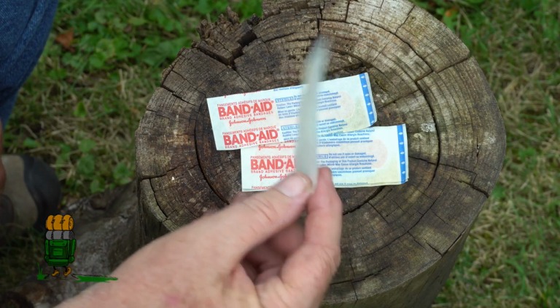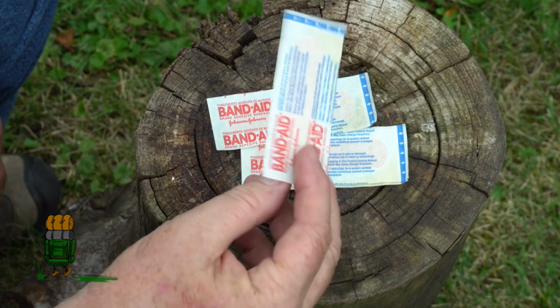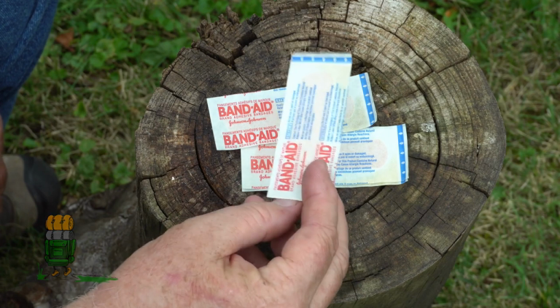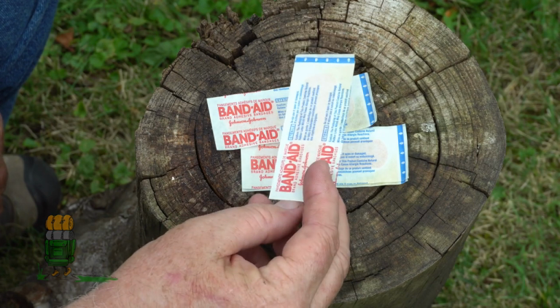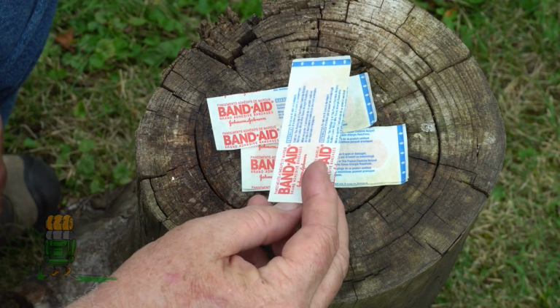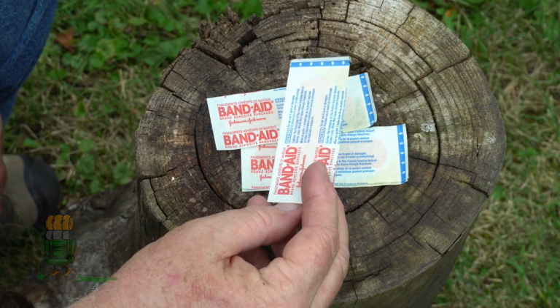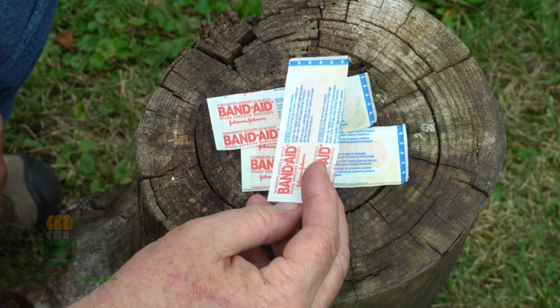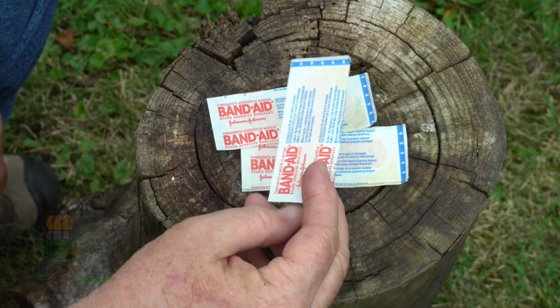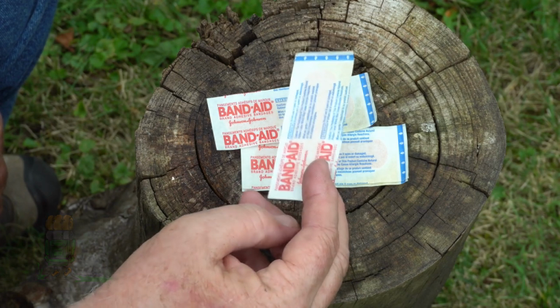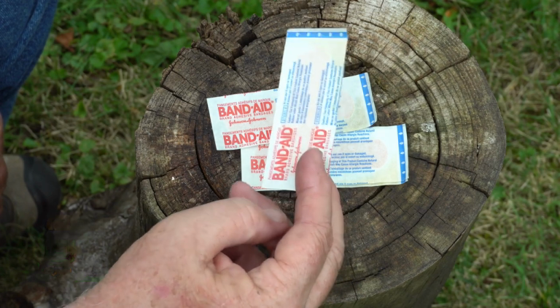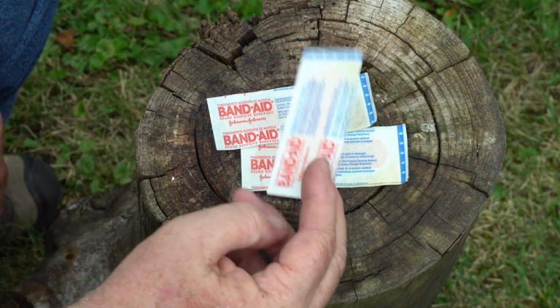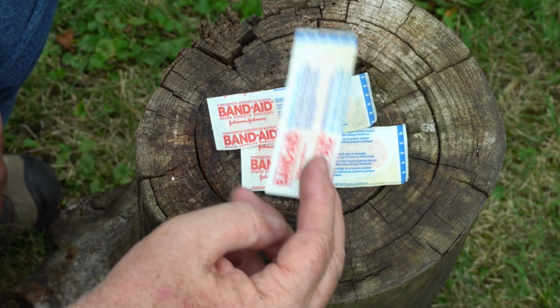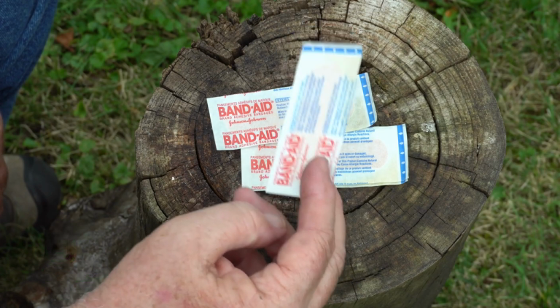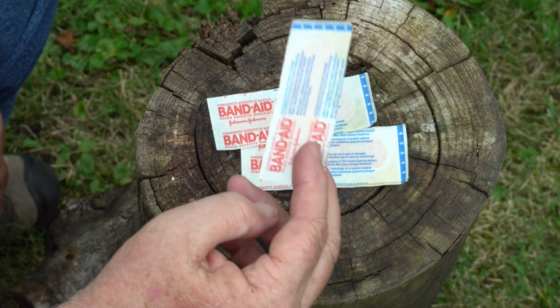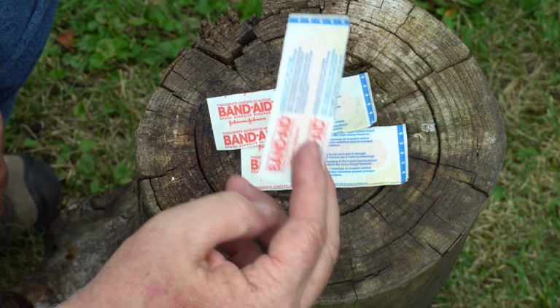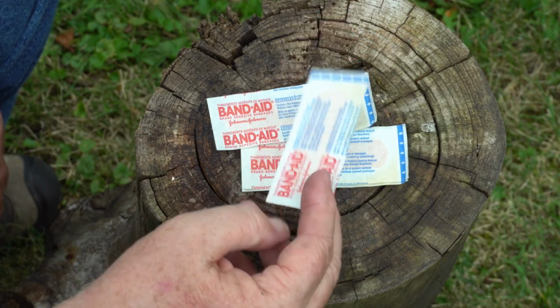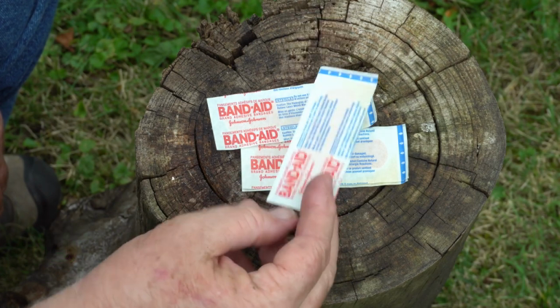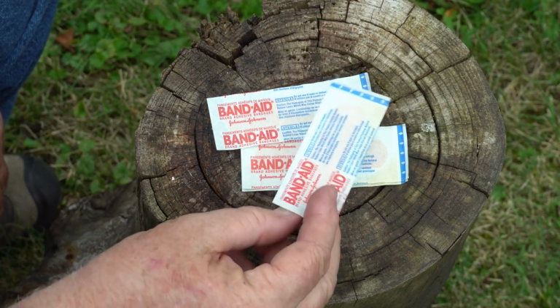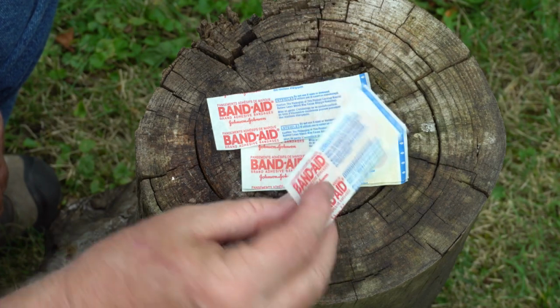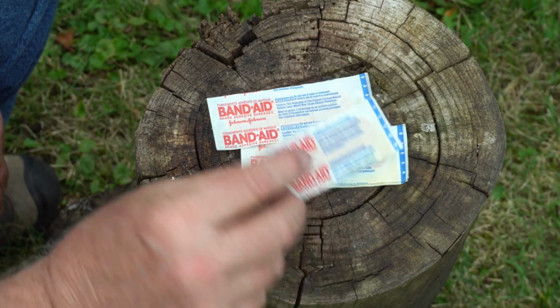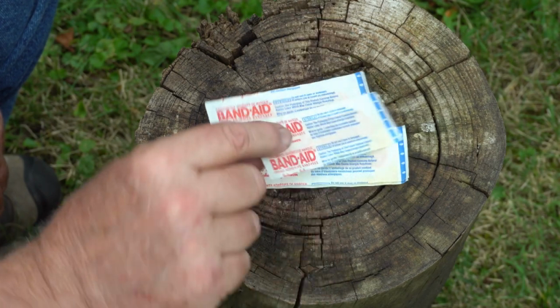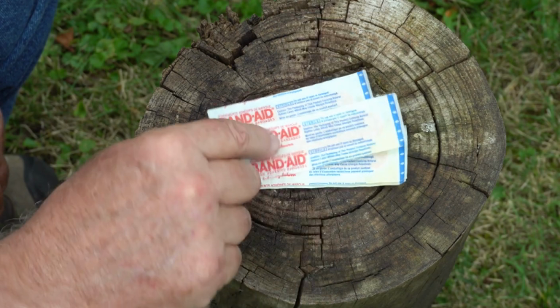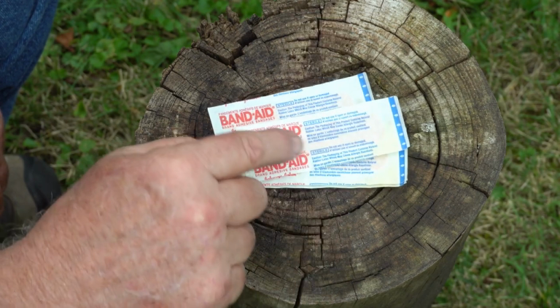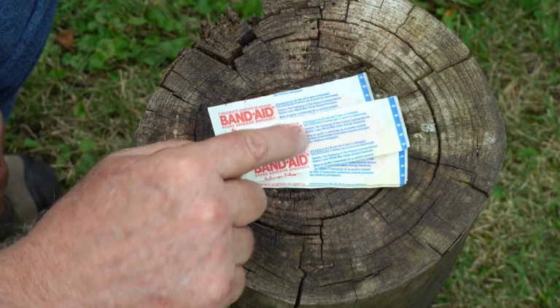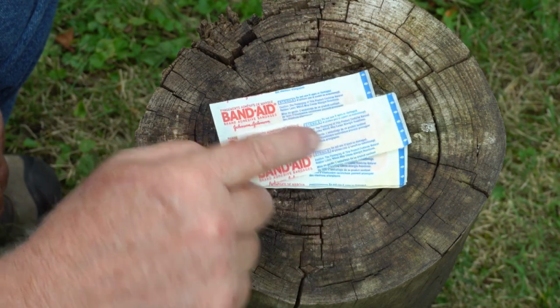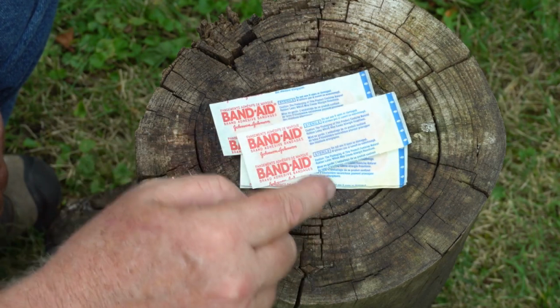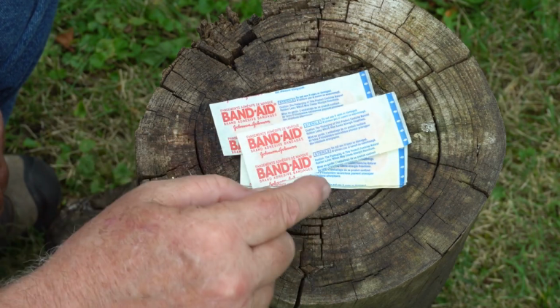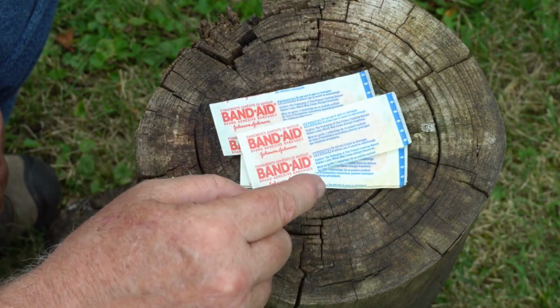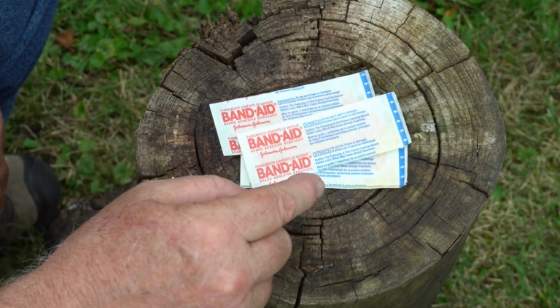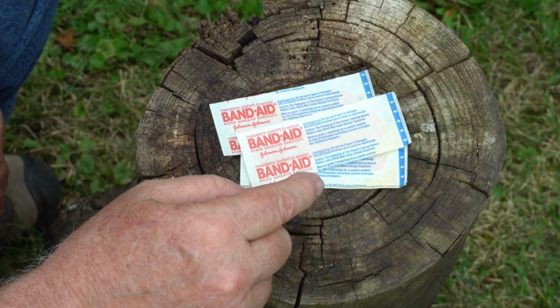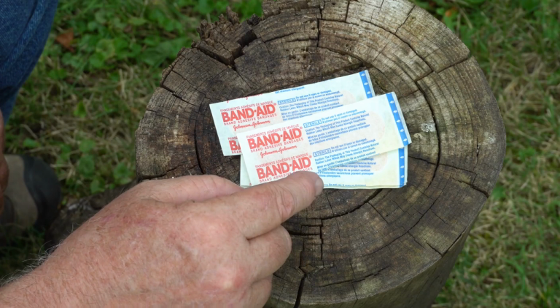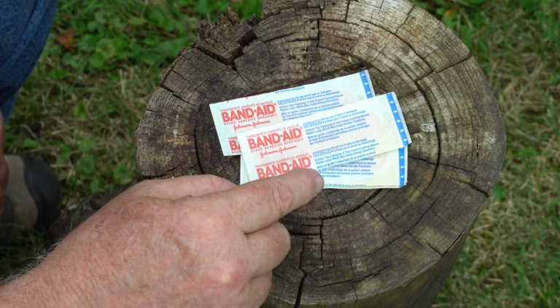They're general purpose bandages, but they are not an all-purpose, does everything bandage.